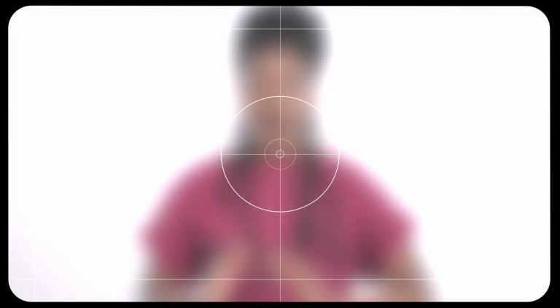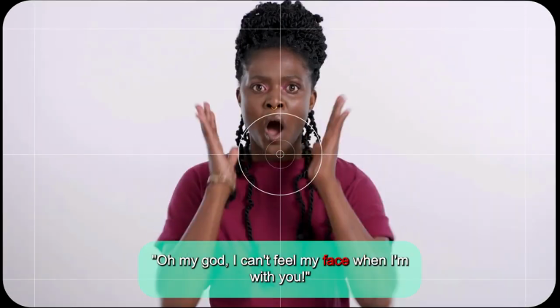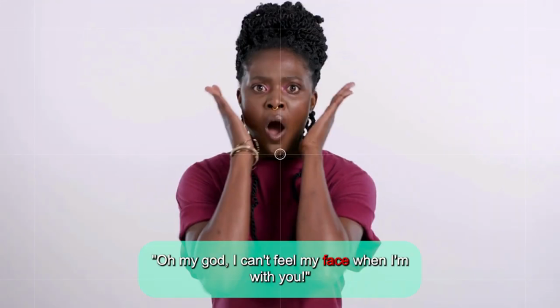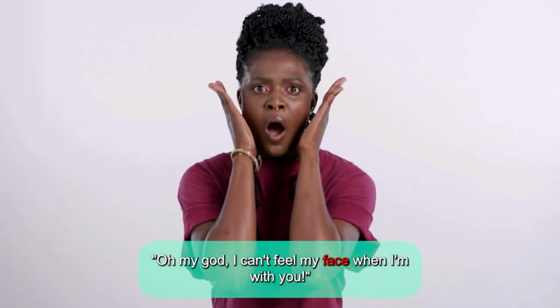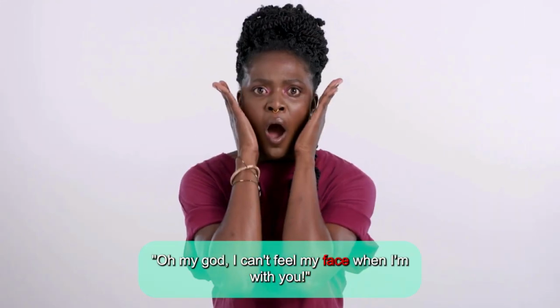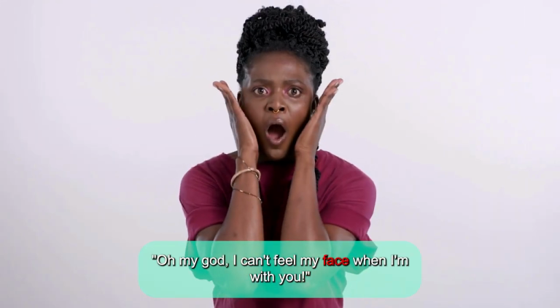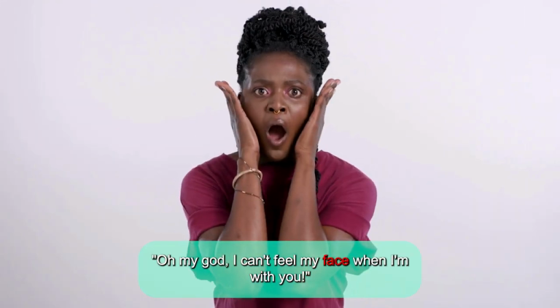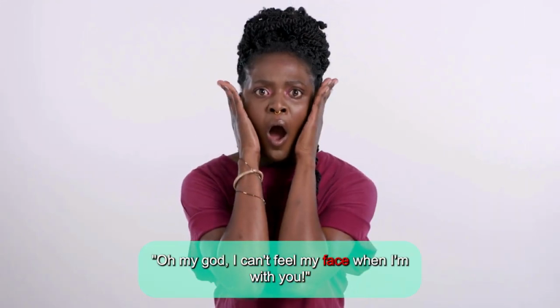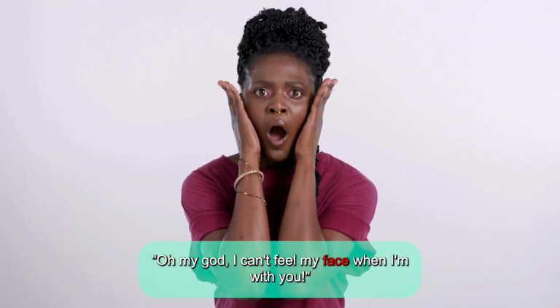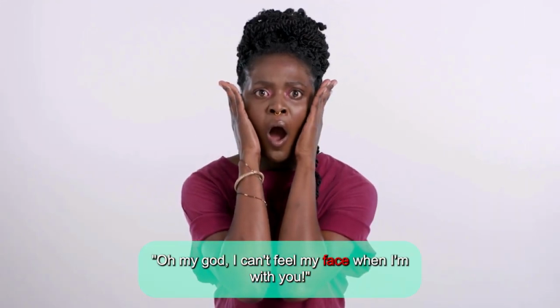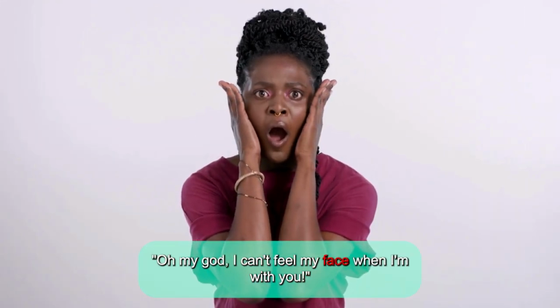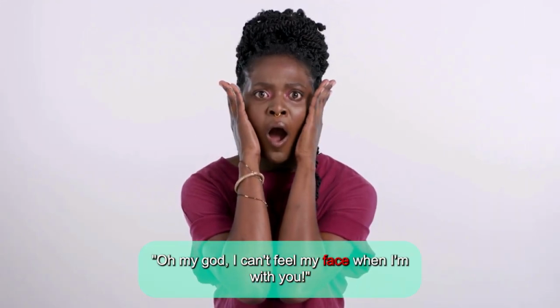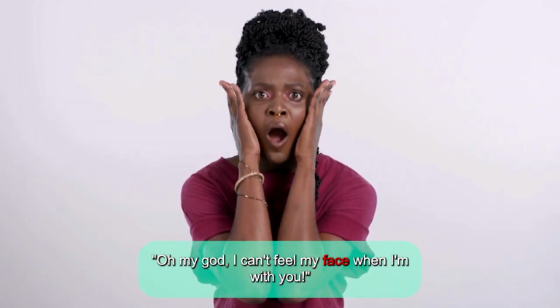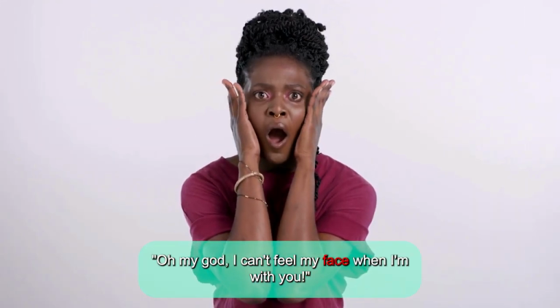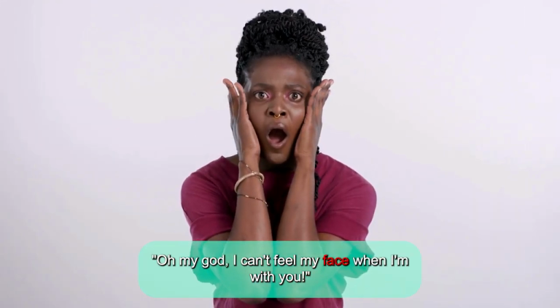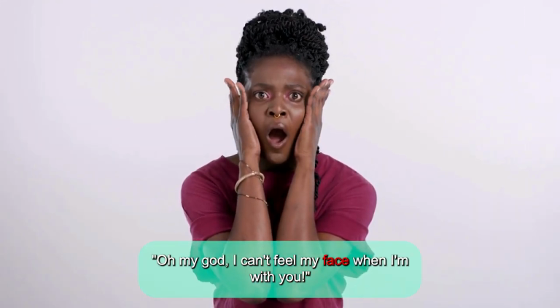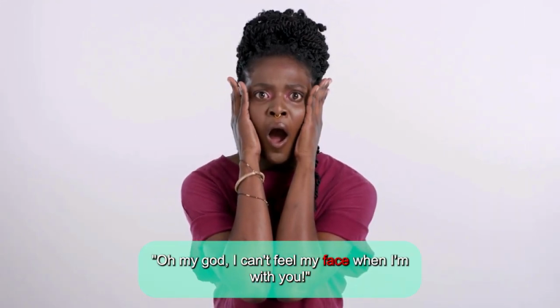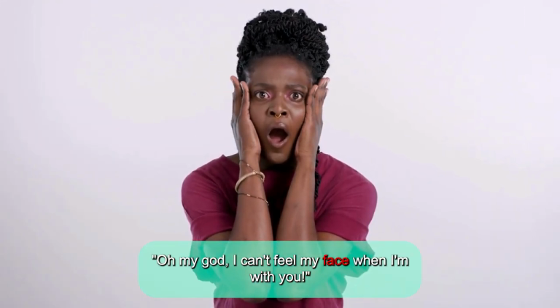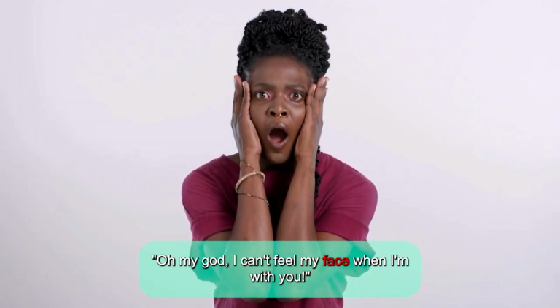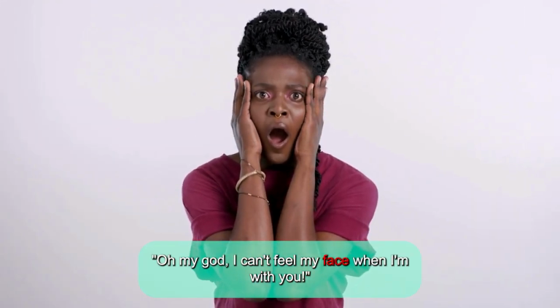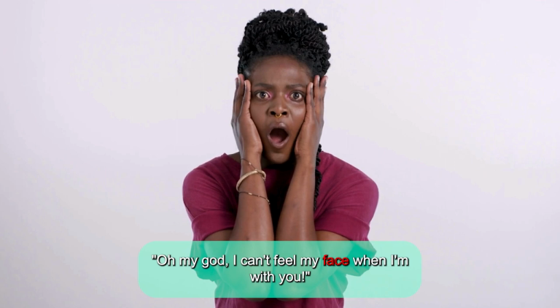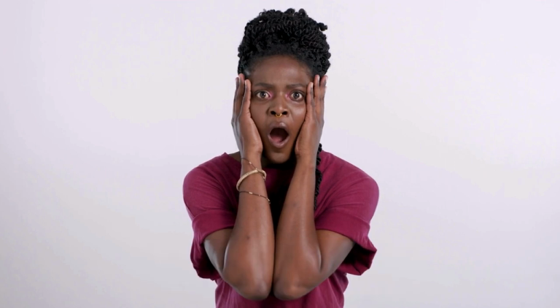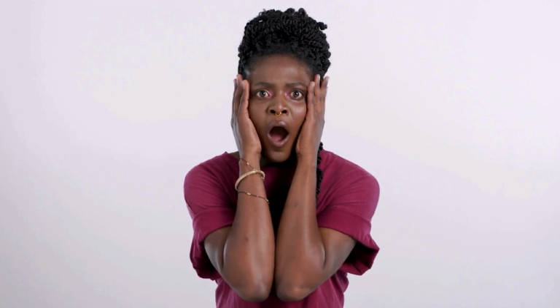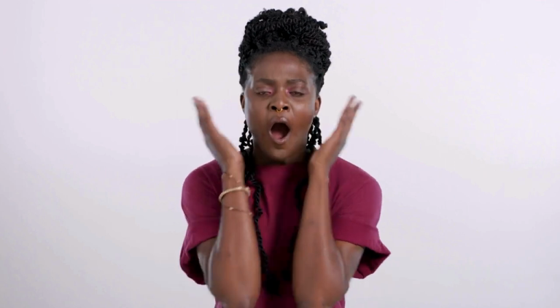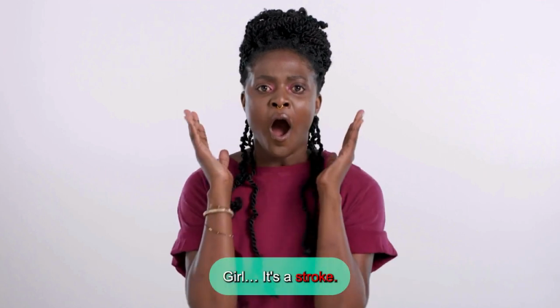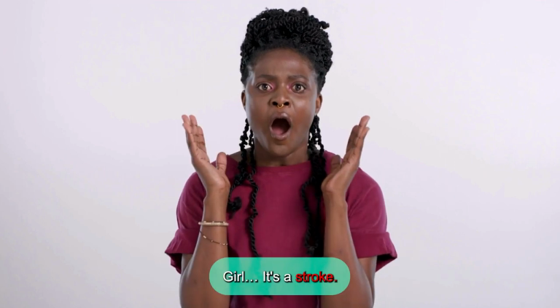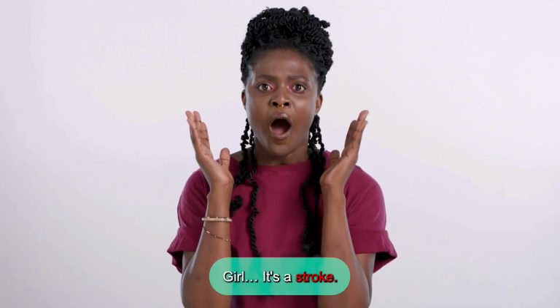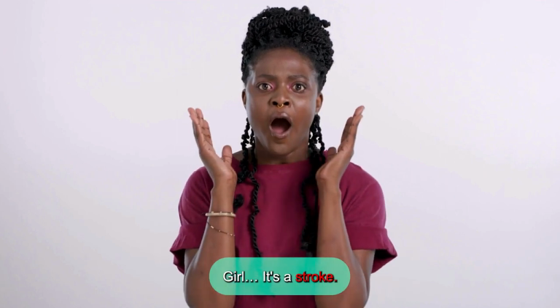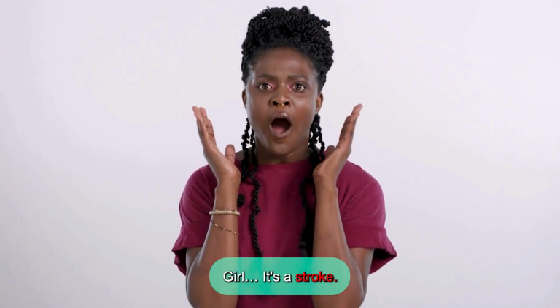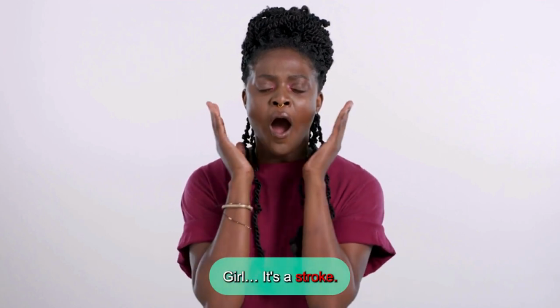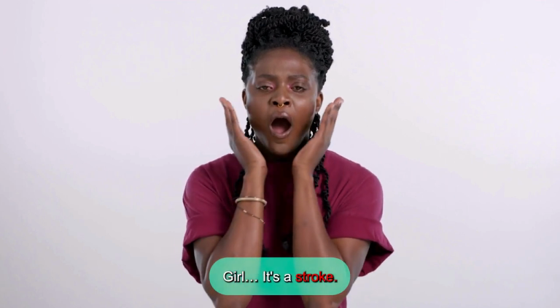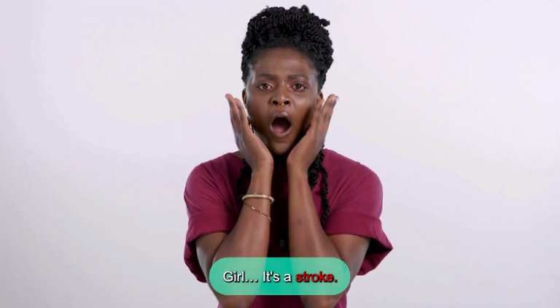Oh my god, I can't feel my face when I'm with you. Girl, it's a stroke.